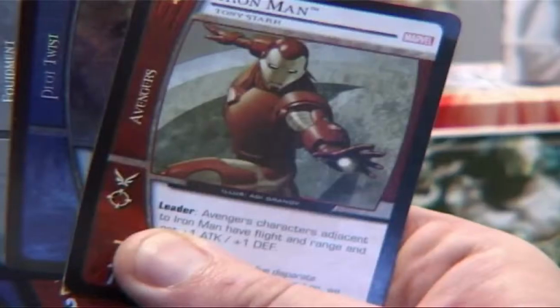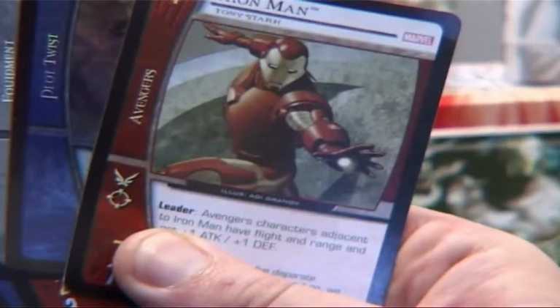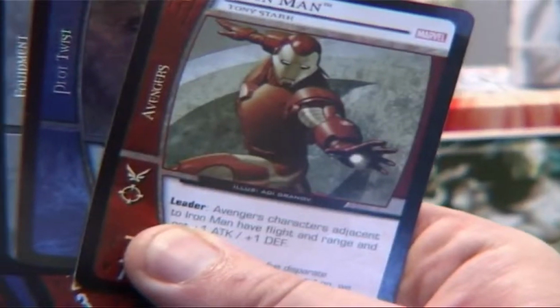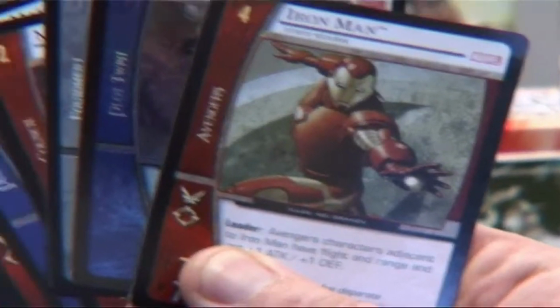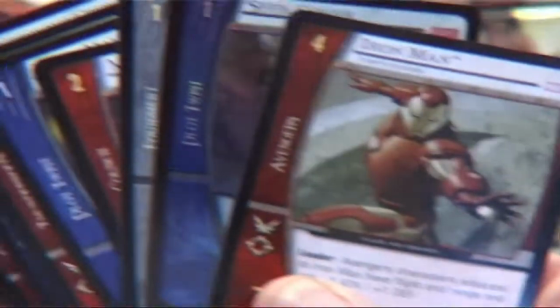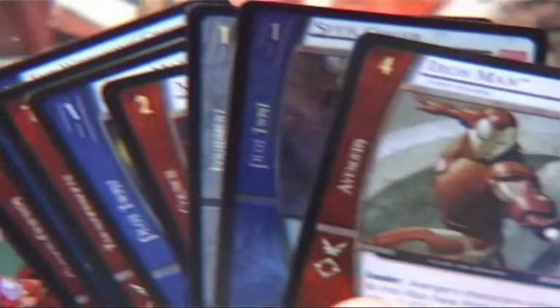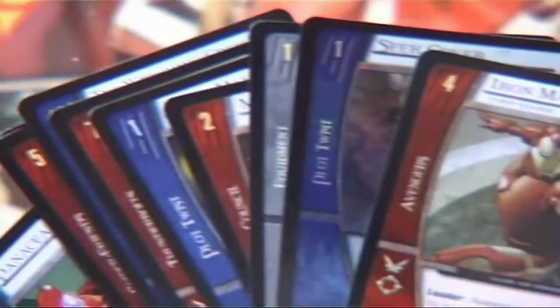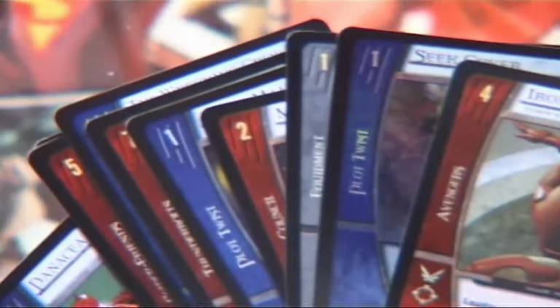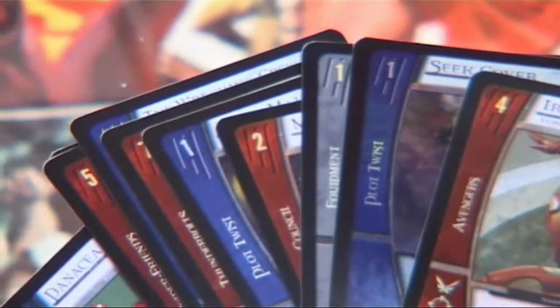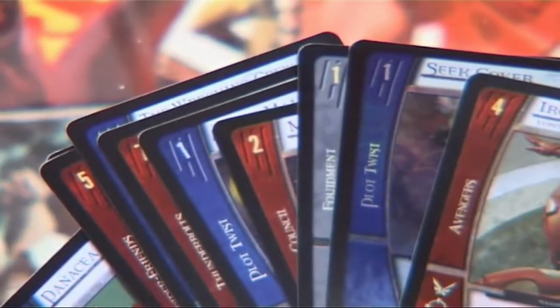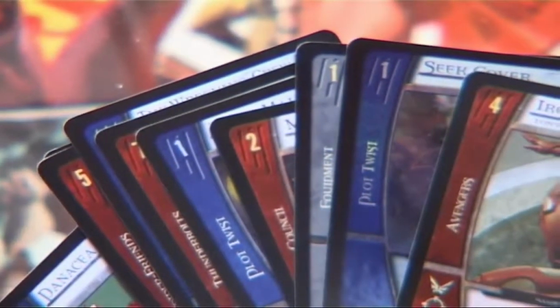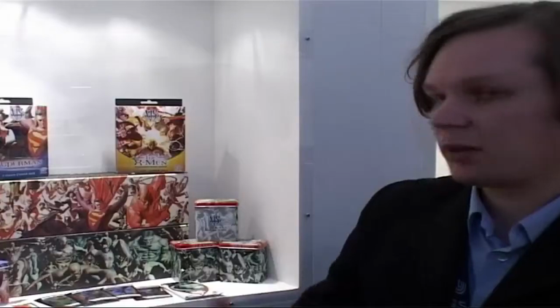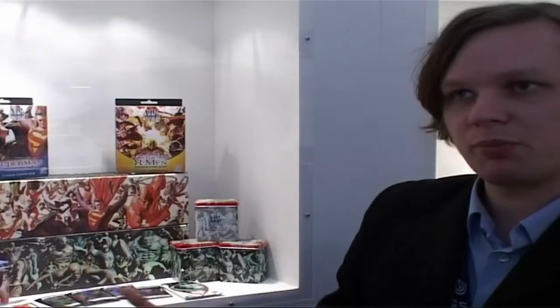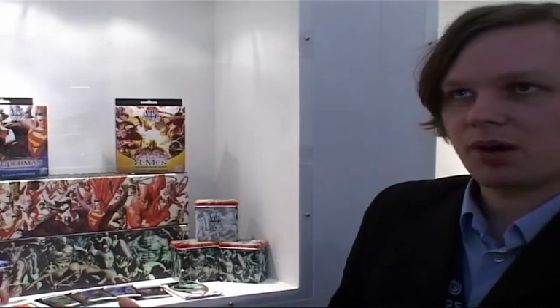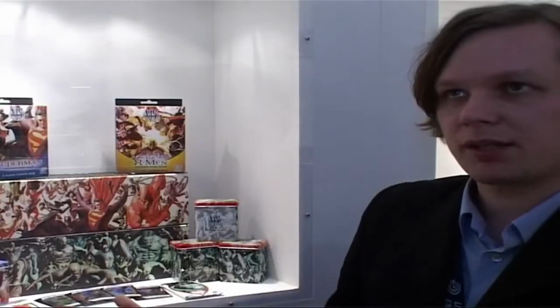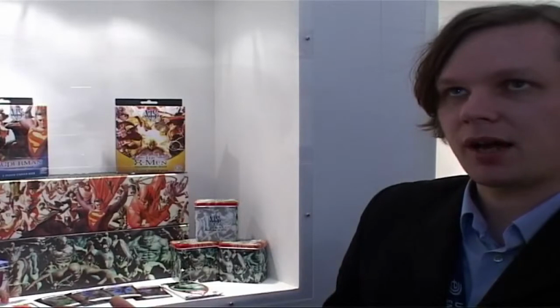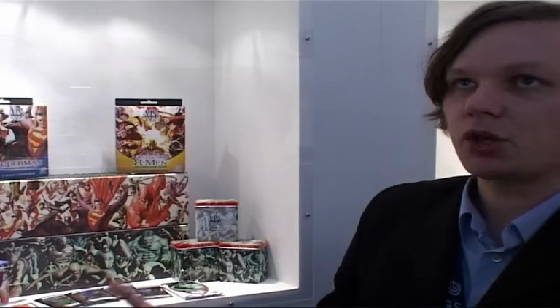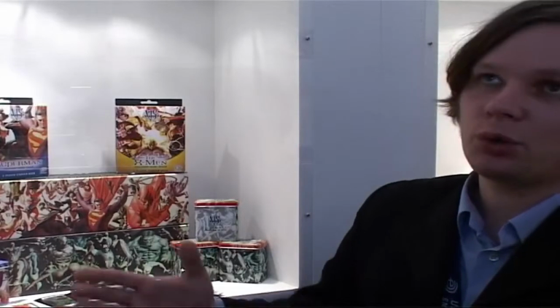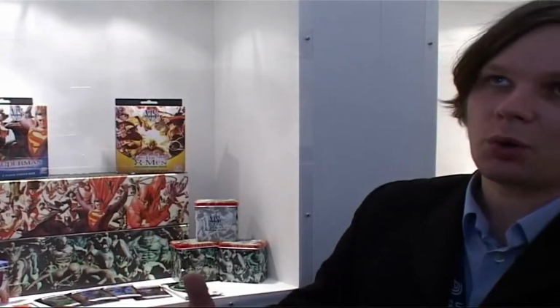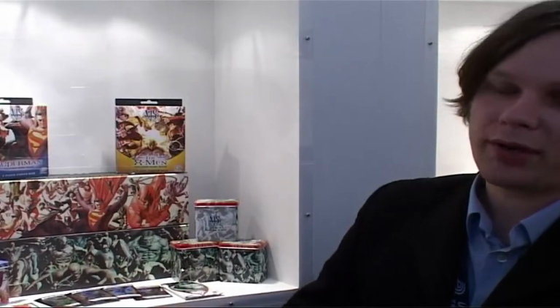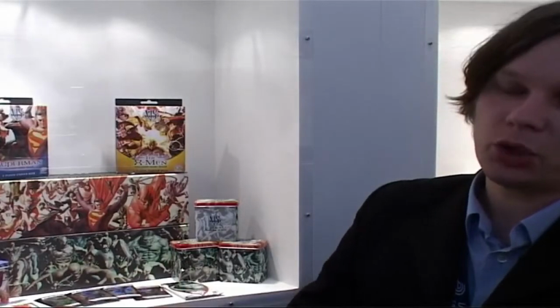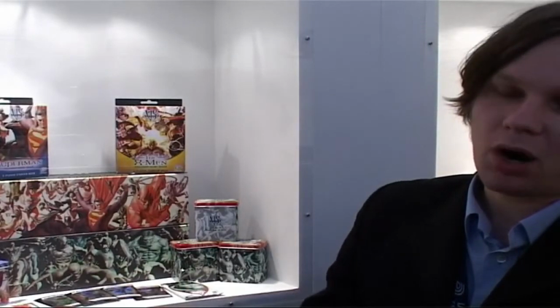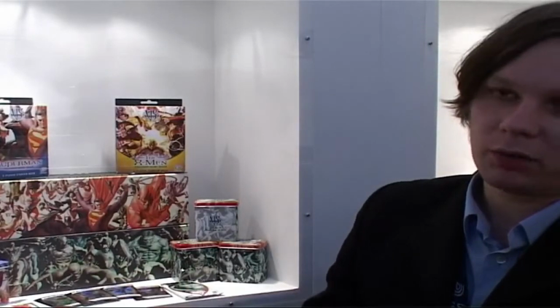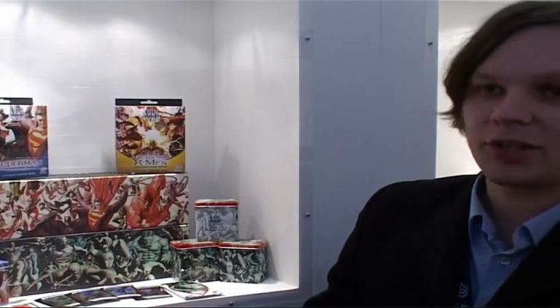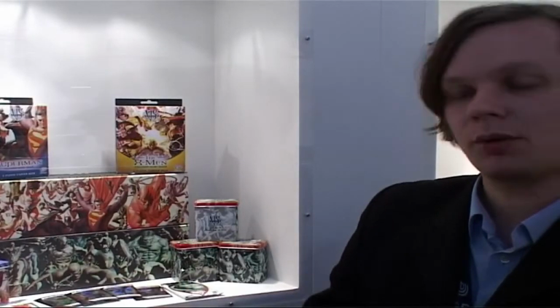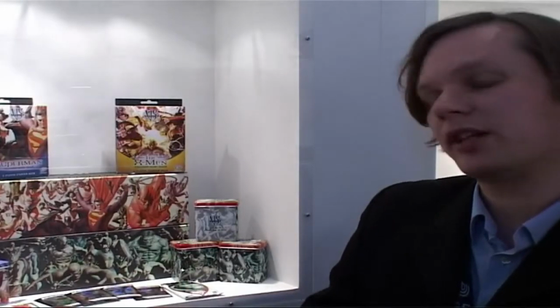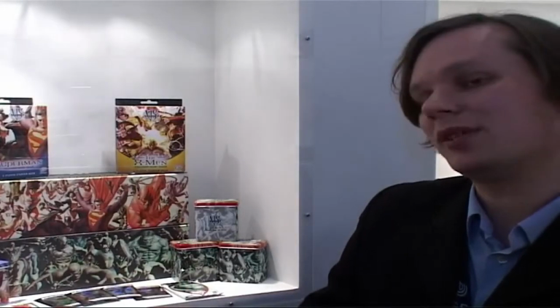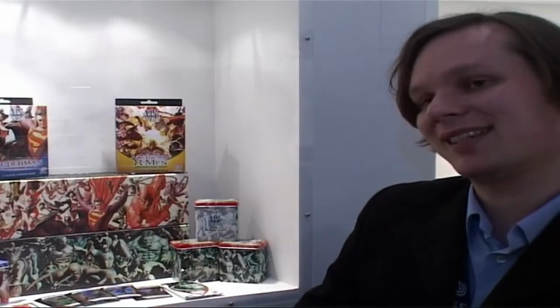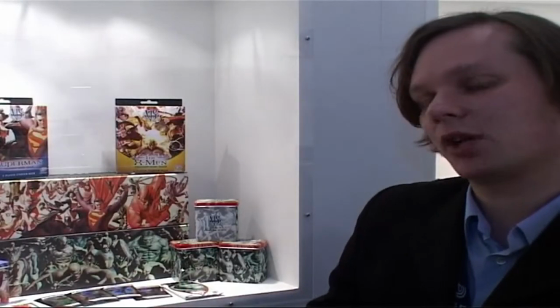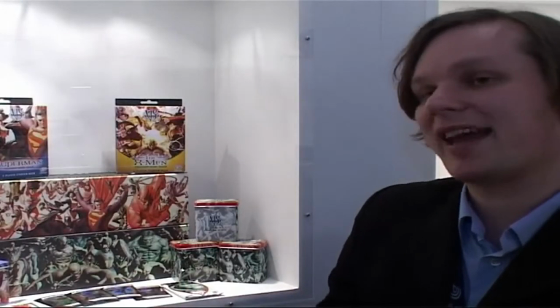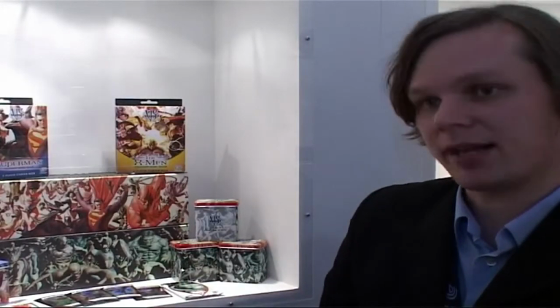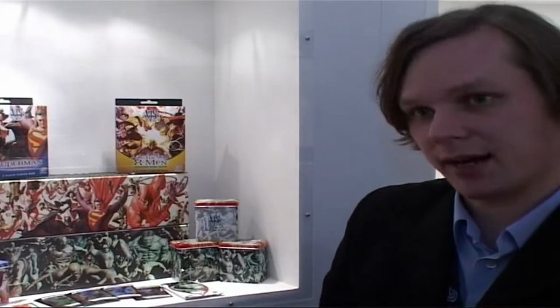The game system has been going on for two years now with continual new products — two or three new Marvel and two or three new DC products every year.